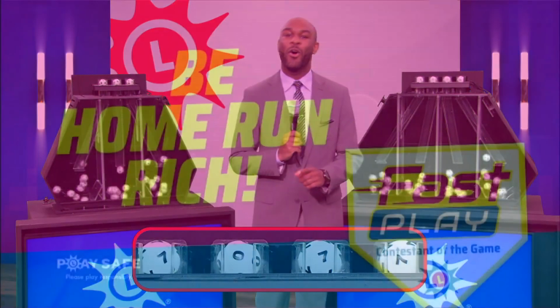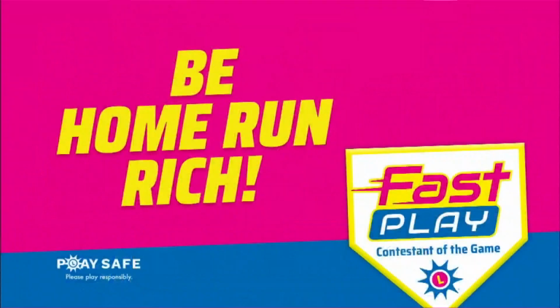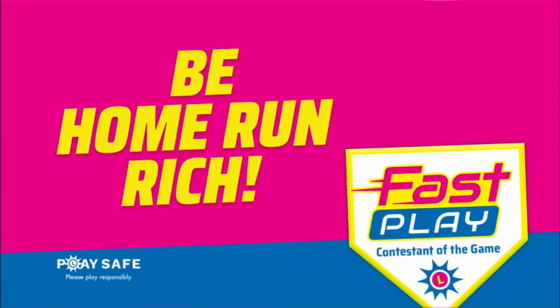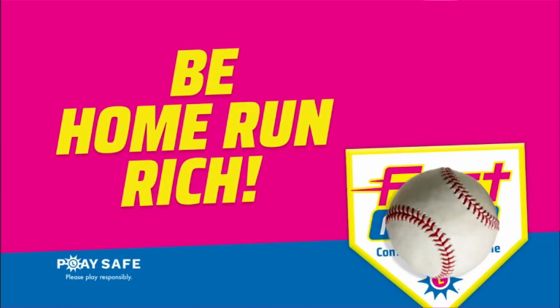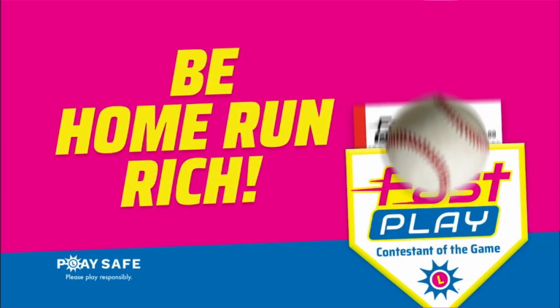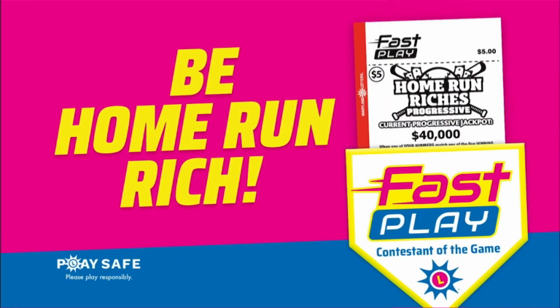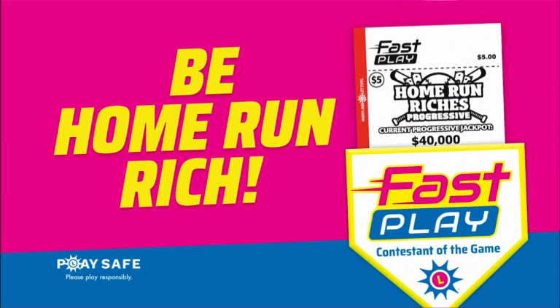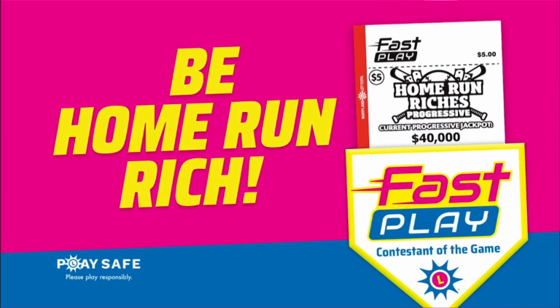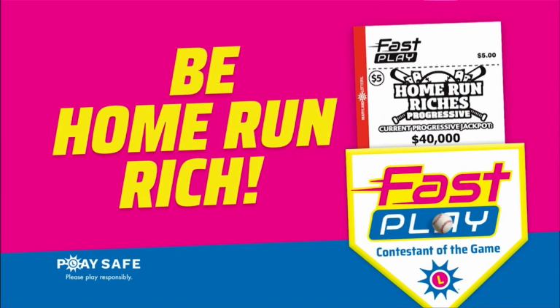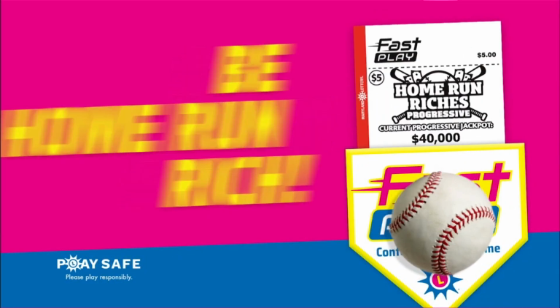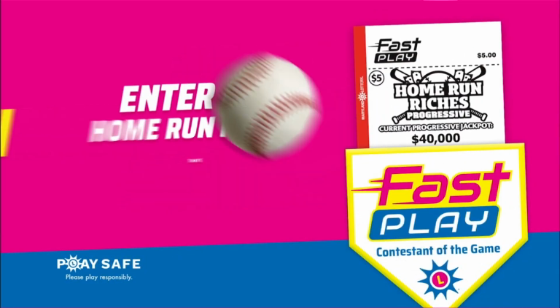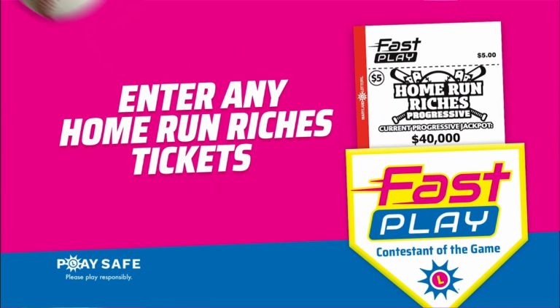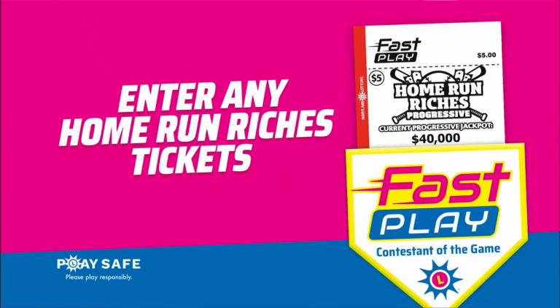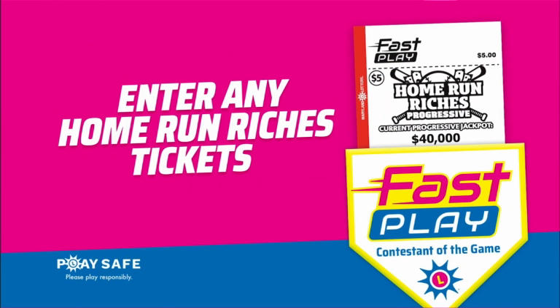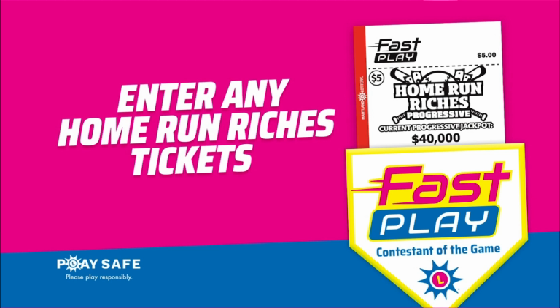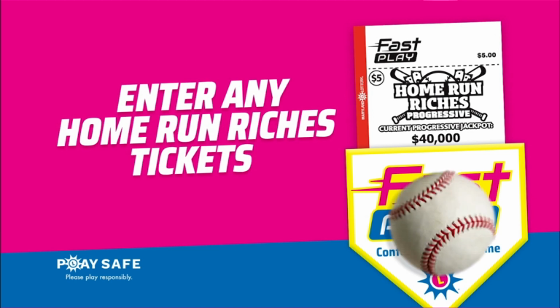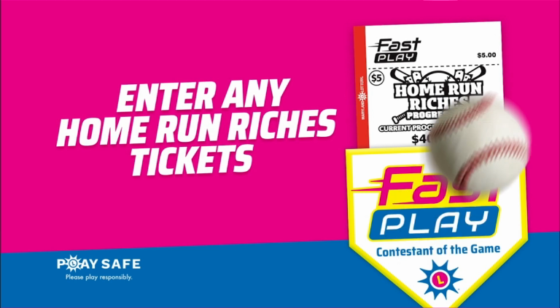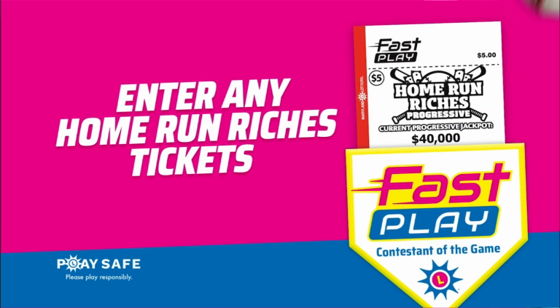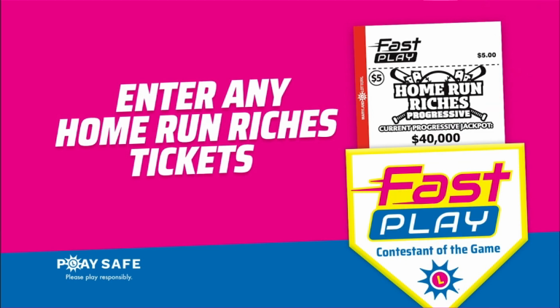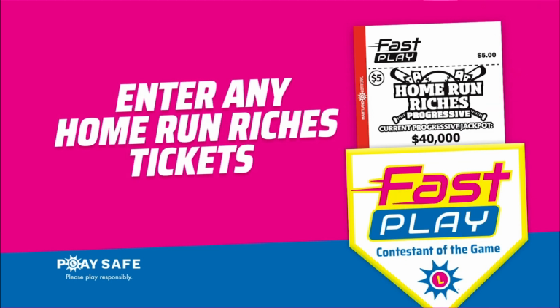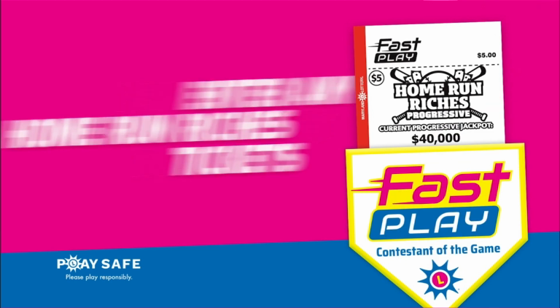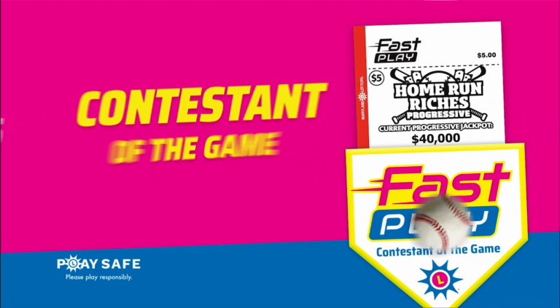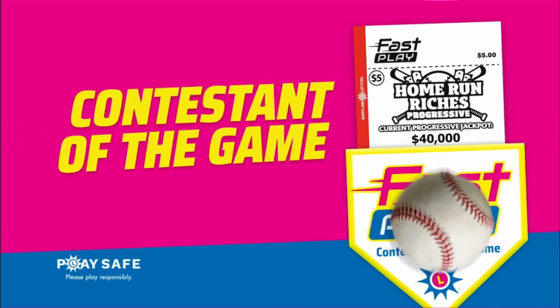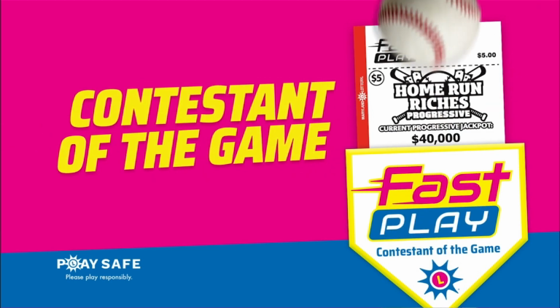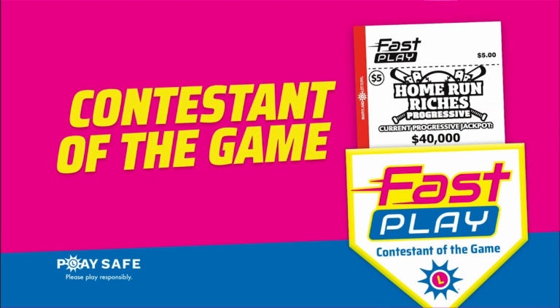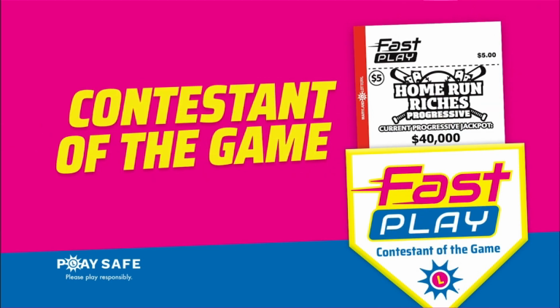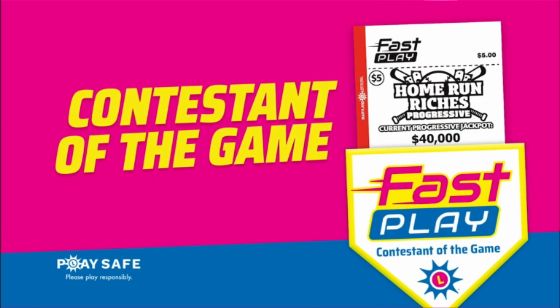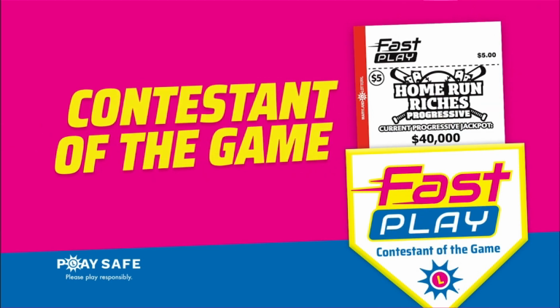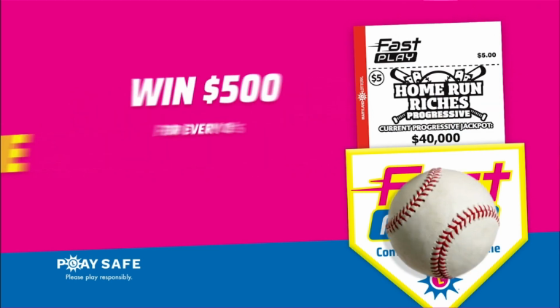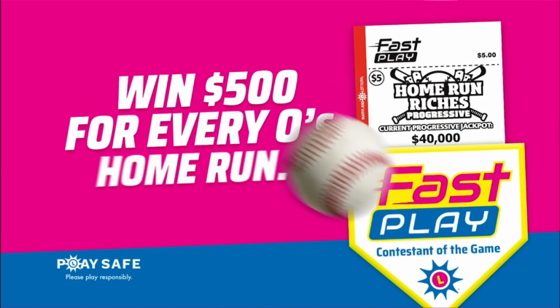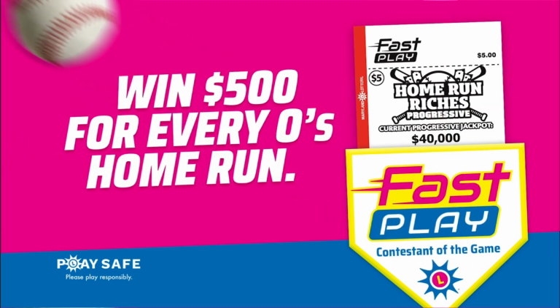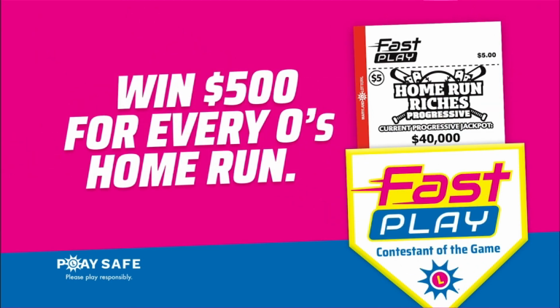The Home Run Riches. Enter any Fast Play Home Run Riches tickets to be a contestant of the game. First entry deadline is March 29th.